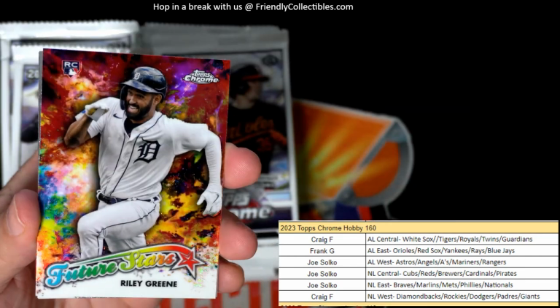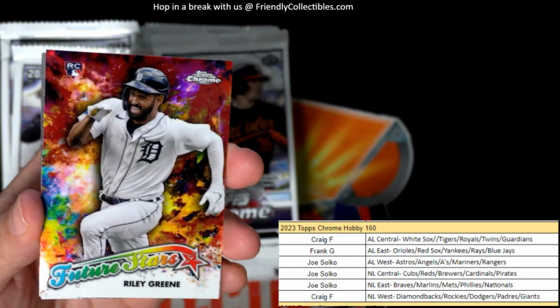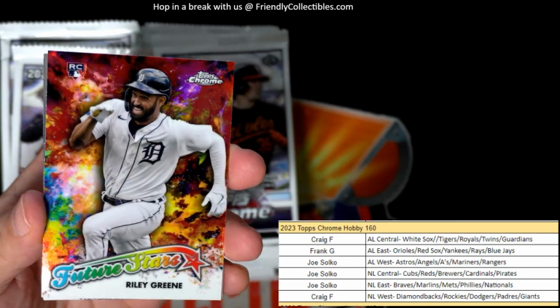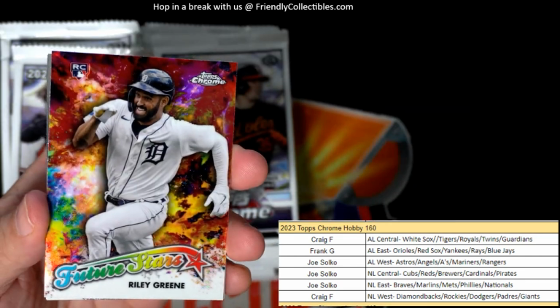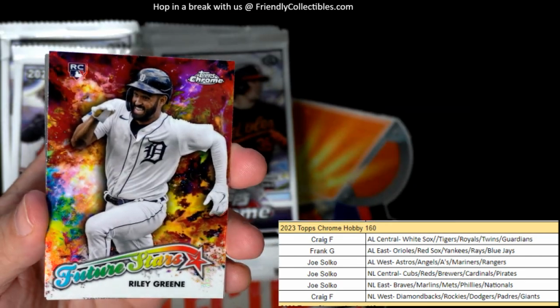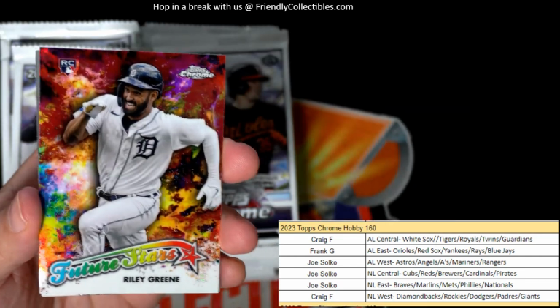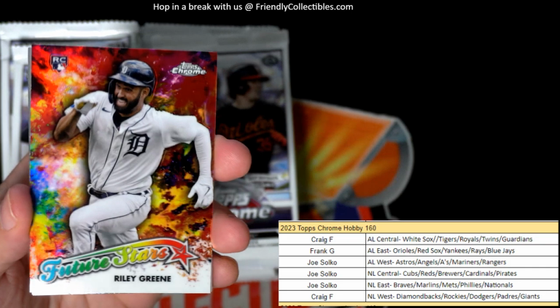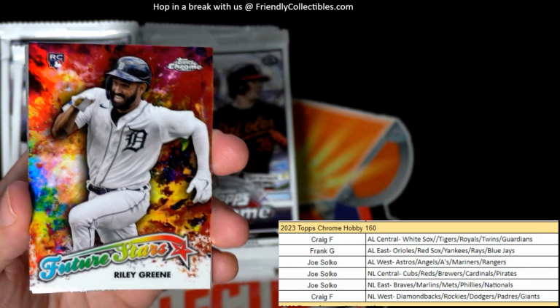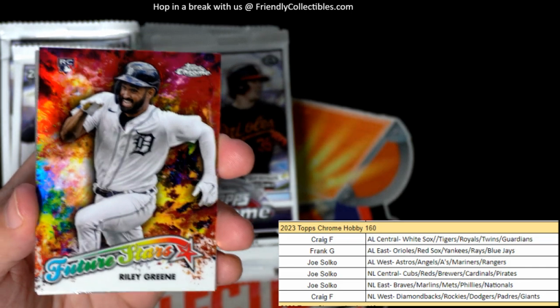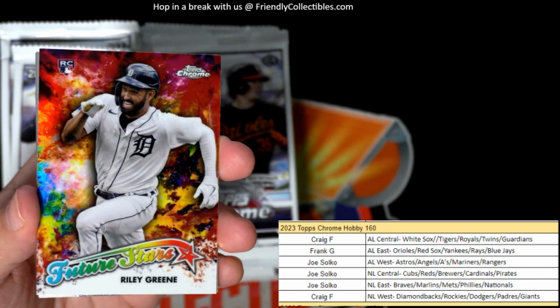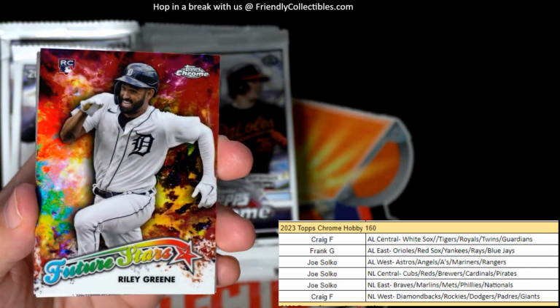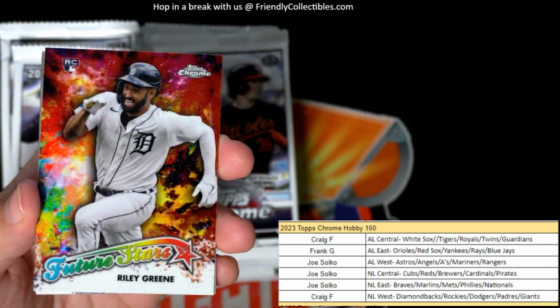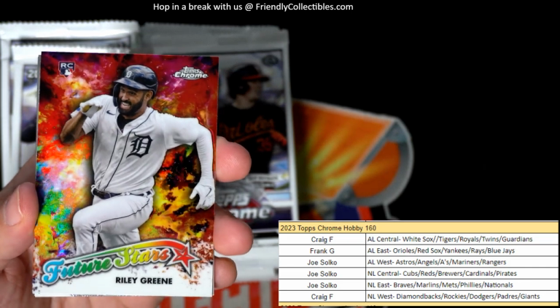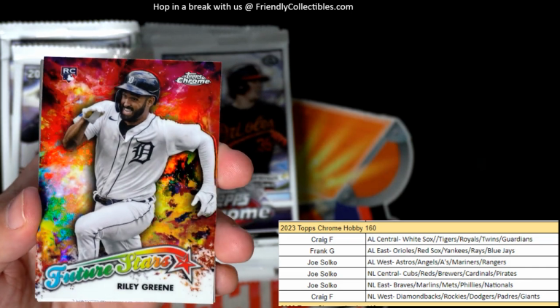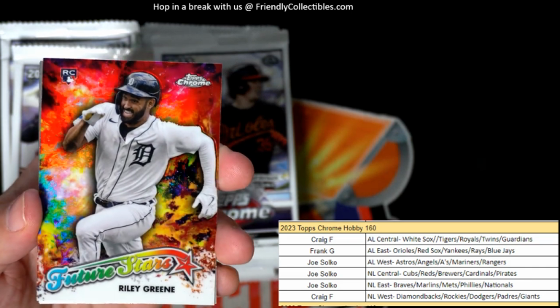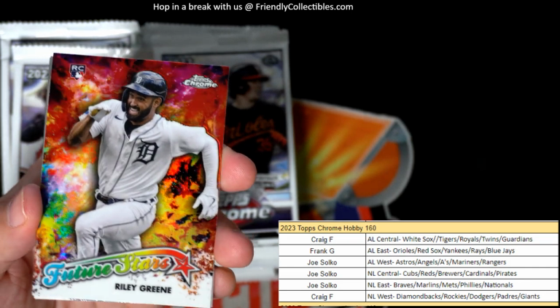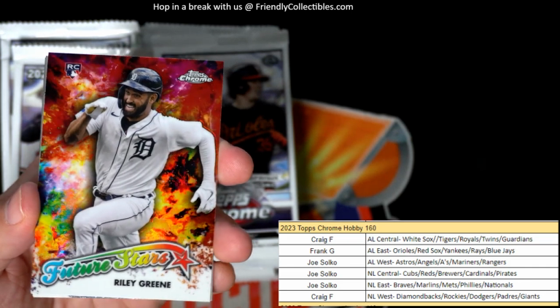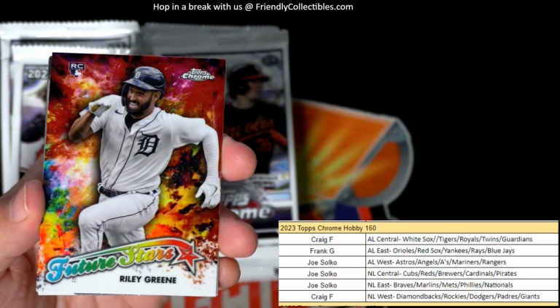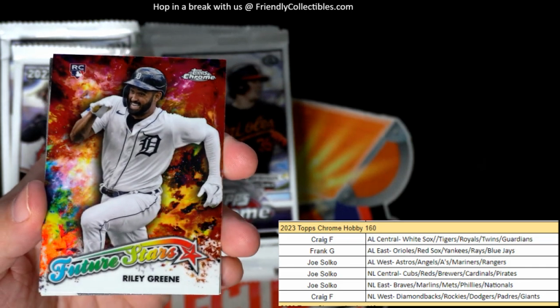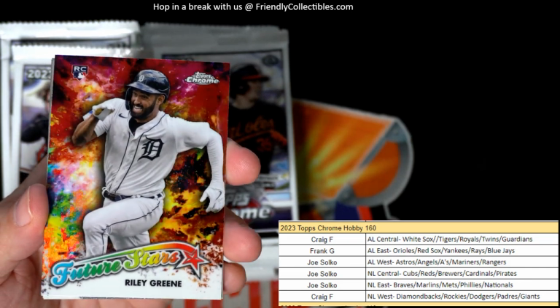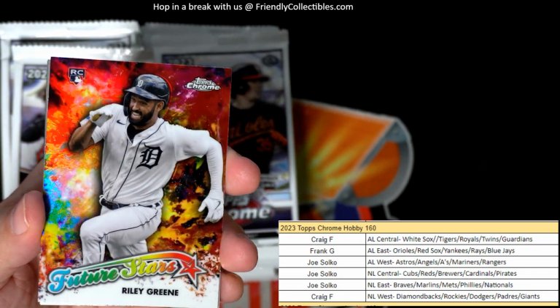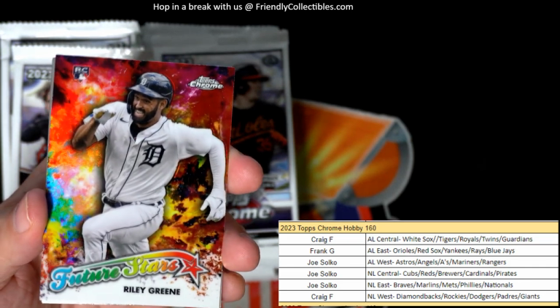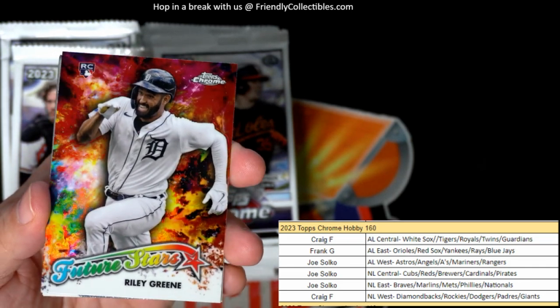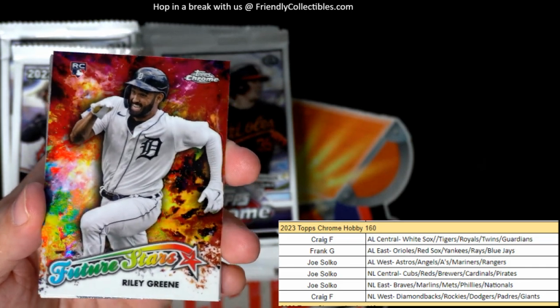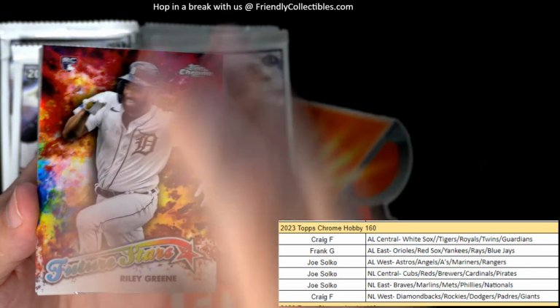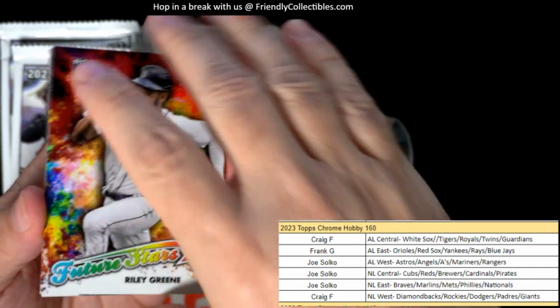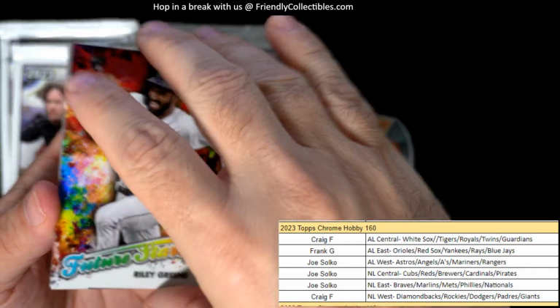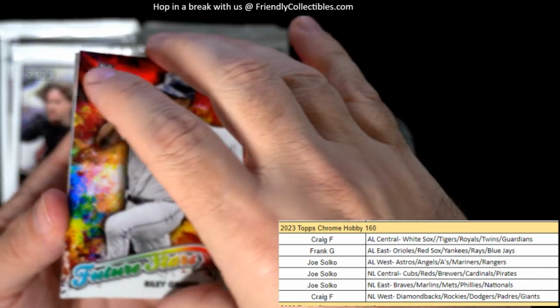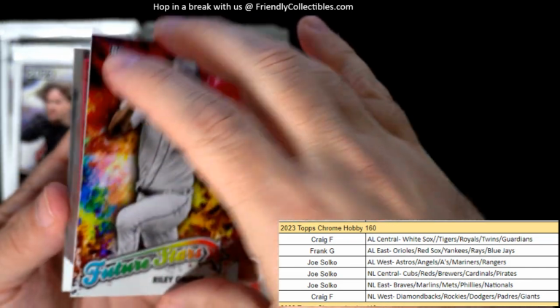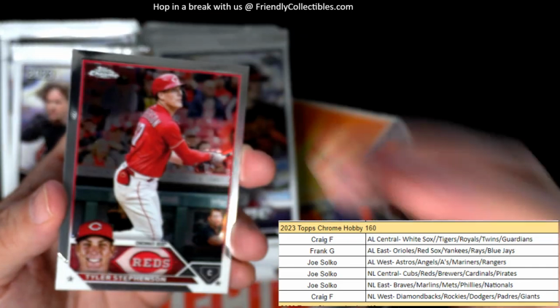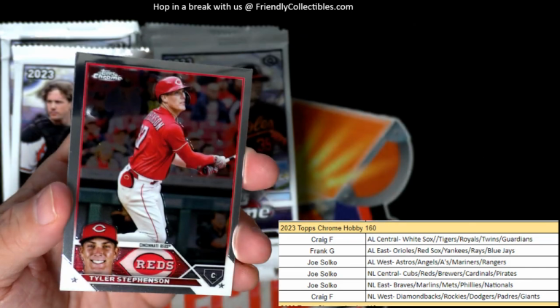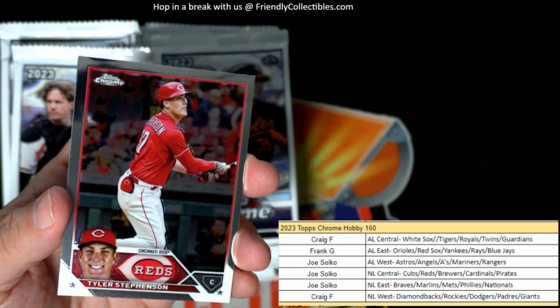Let's see what we got here — we have a Juan Soto refractor. I'm assuming this is an image variation because this one was turned over. So it's got to be some kind of image variation here — Craig F, National League West, Juan Soto. That's going to be an image variation on that one. And Riley Green, a rookie card future stars, going out to Craig F — Riley Green!